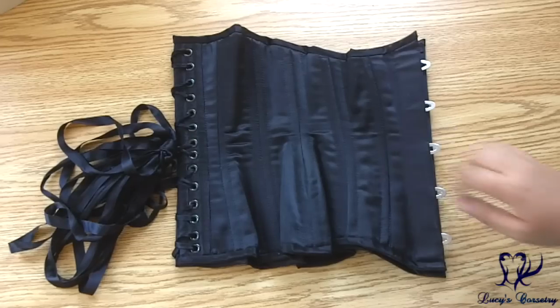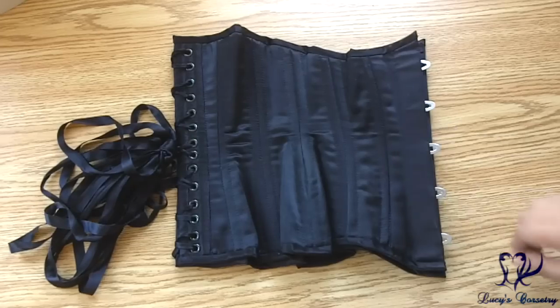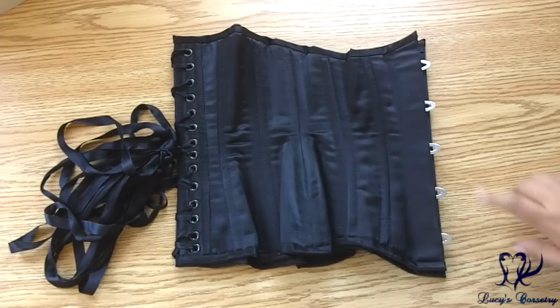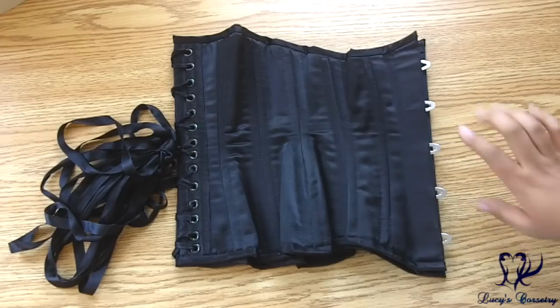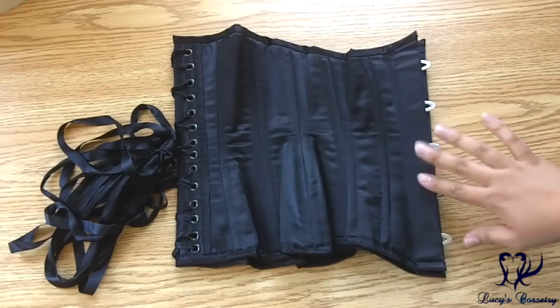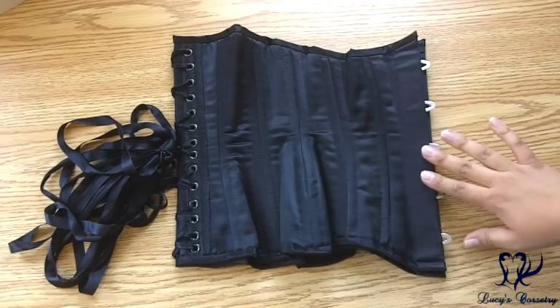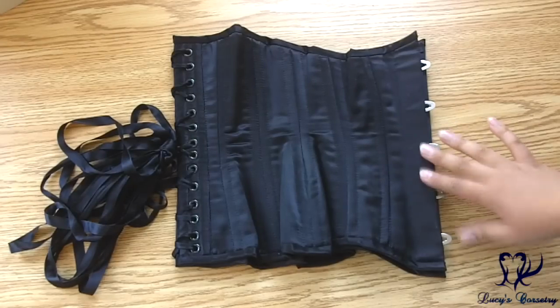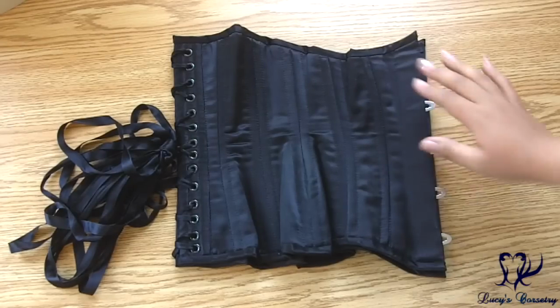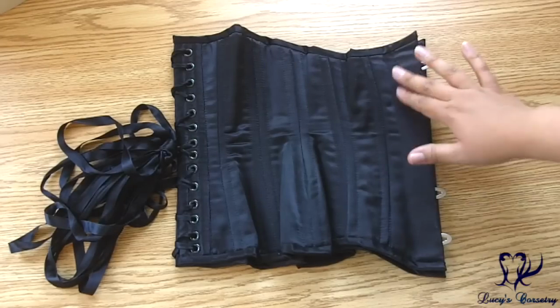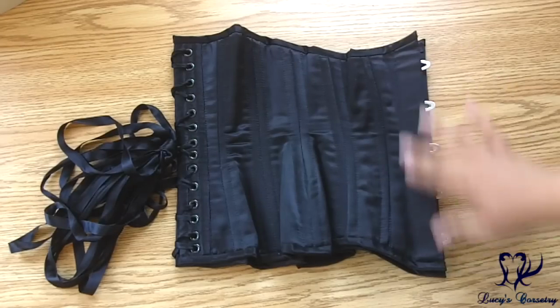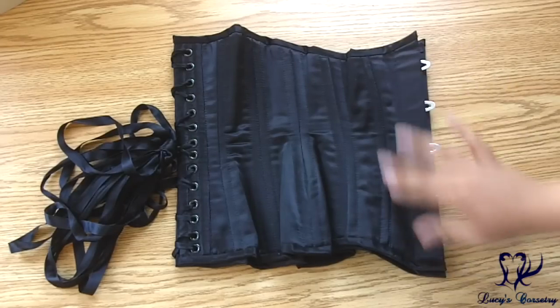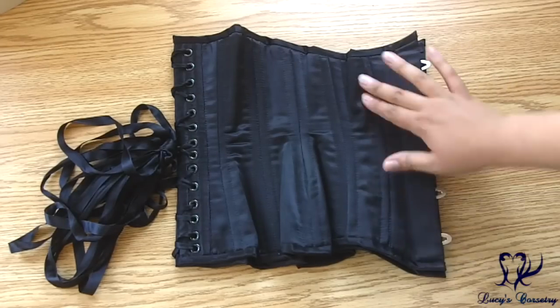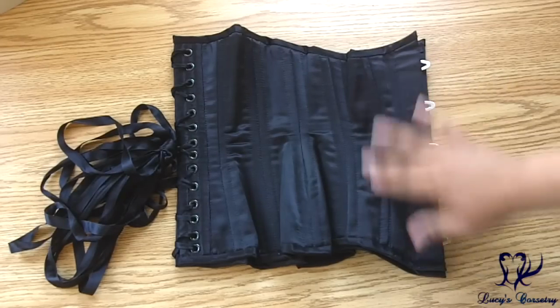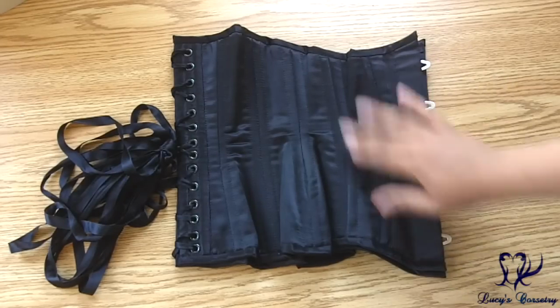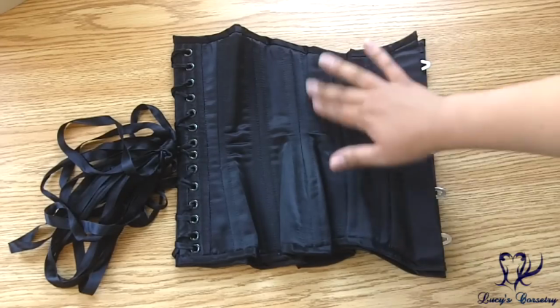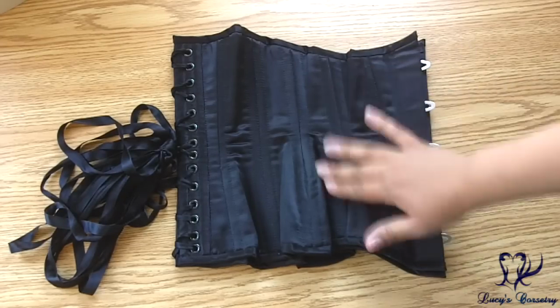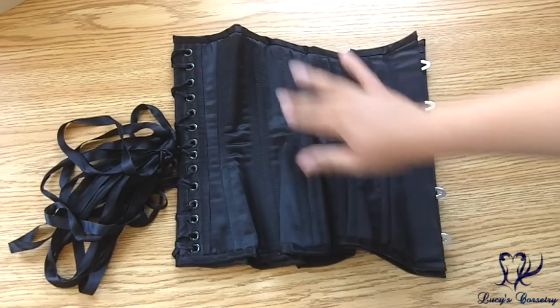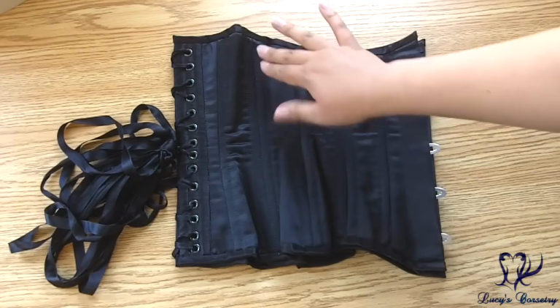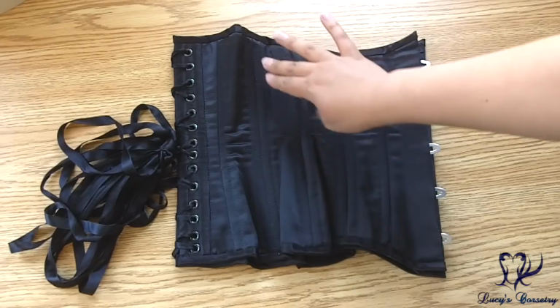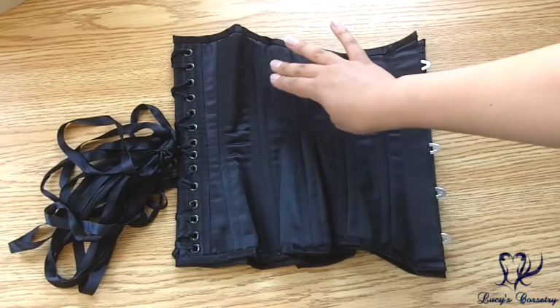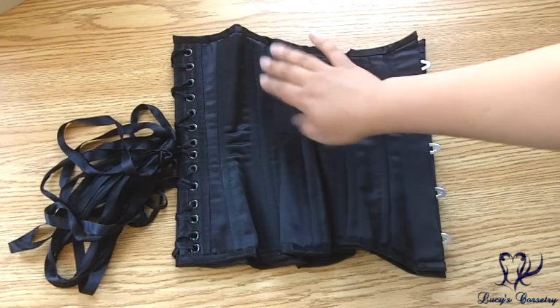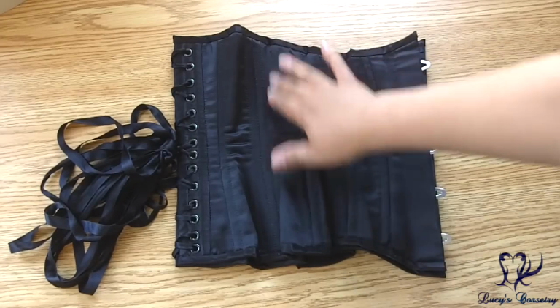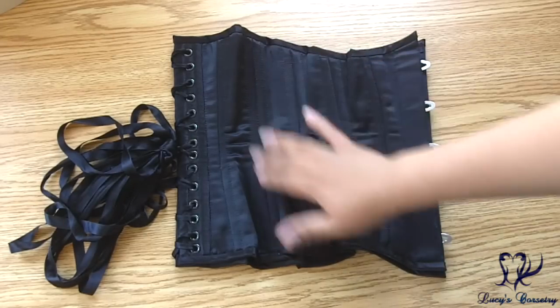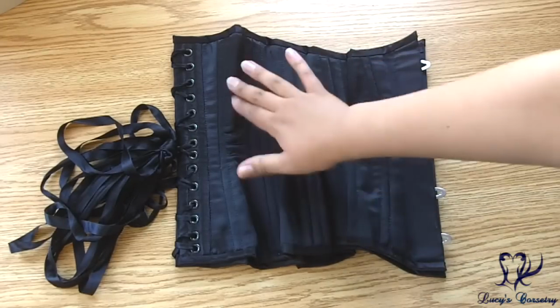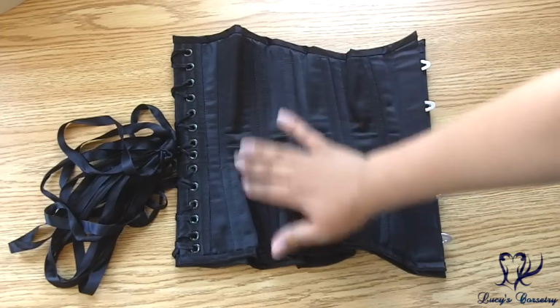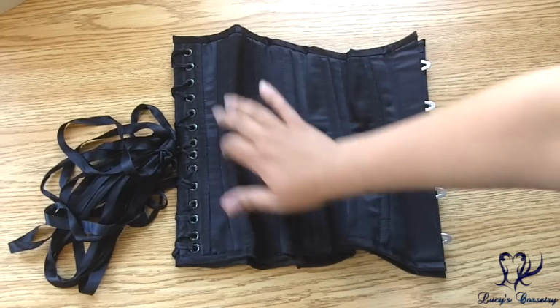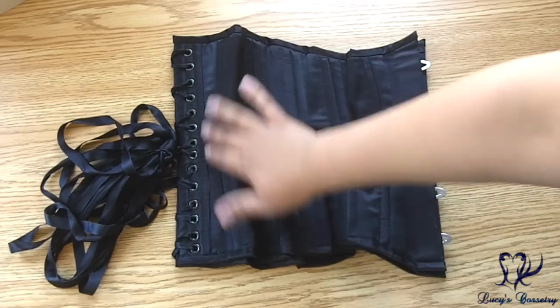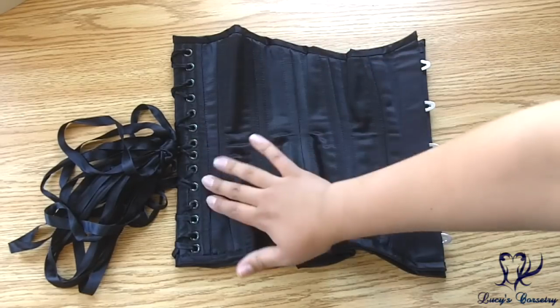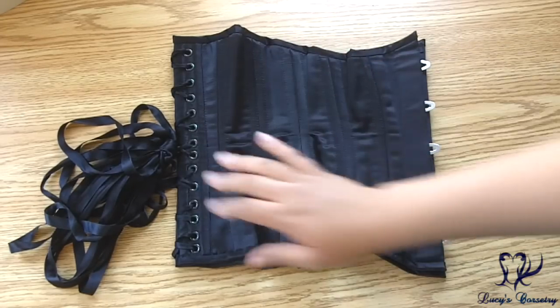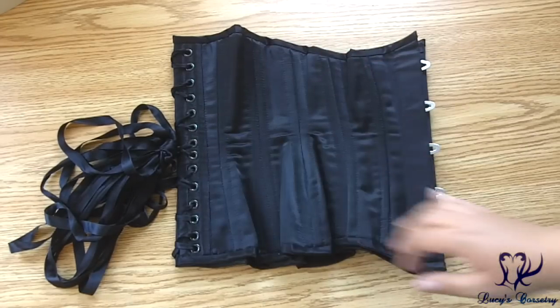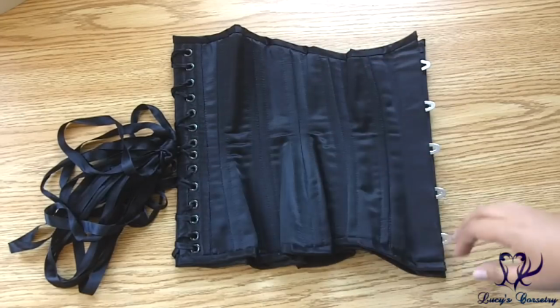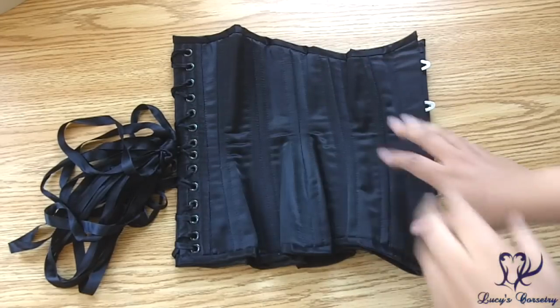This corset has a six-panel pattern — panels one, two, three make the front, and panels four, five, six make the back.